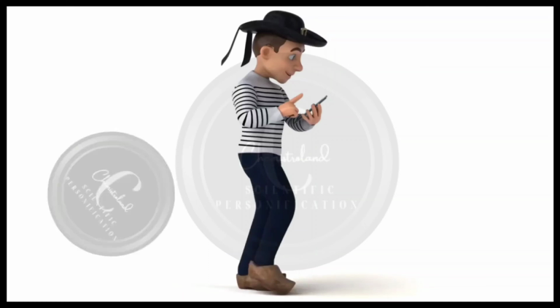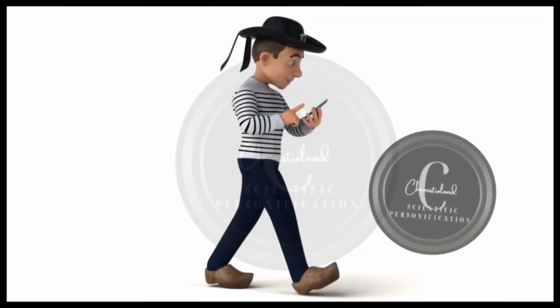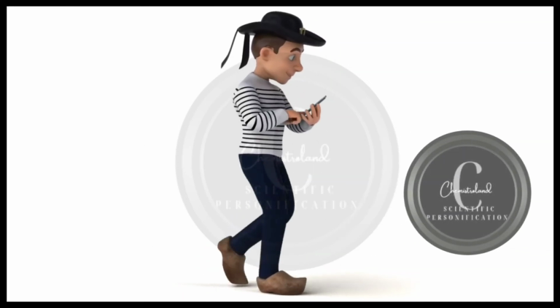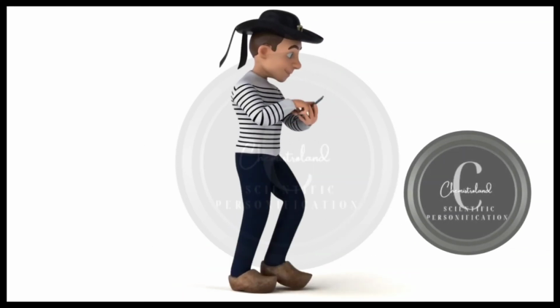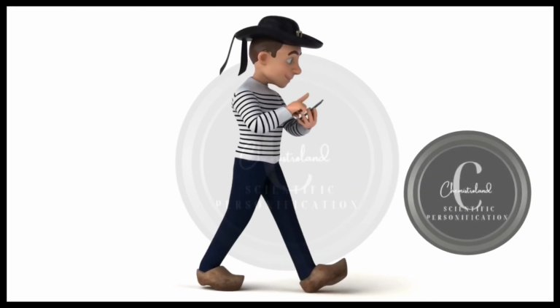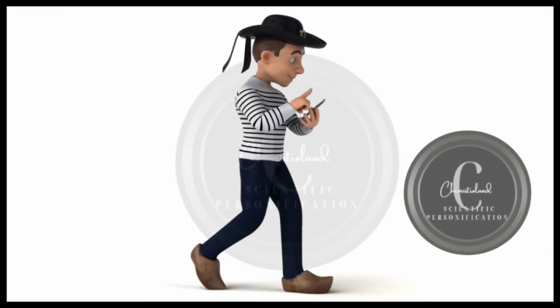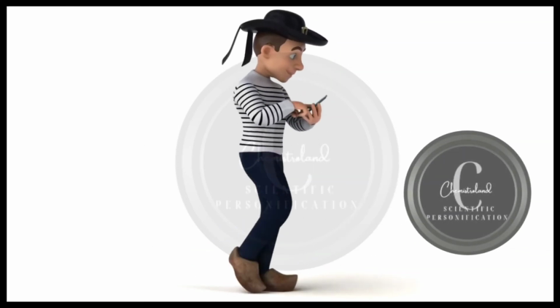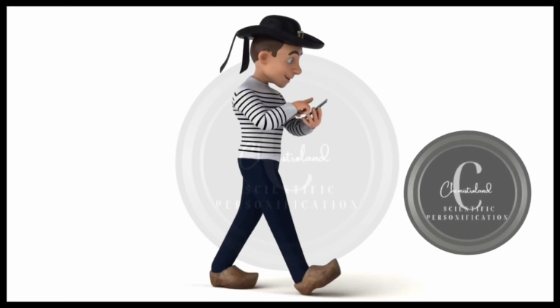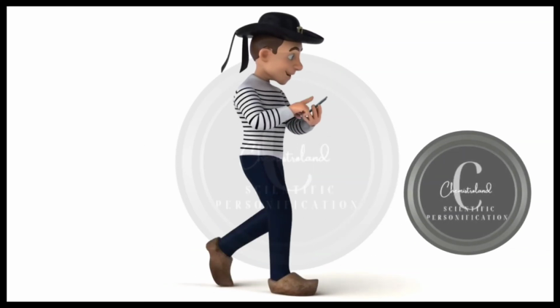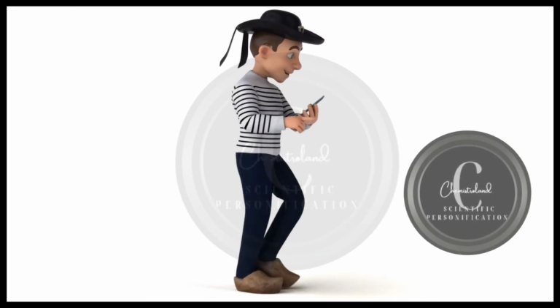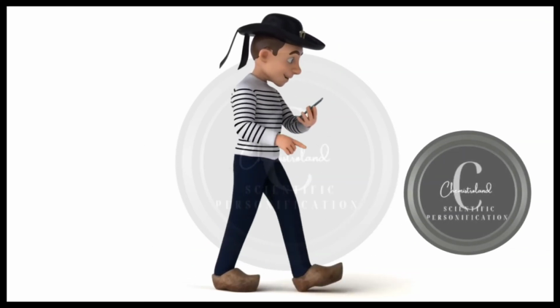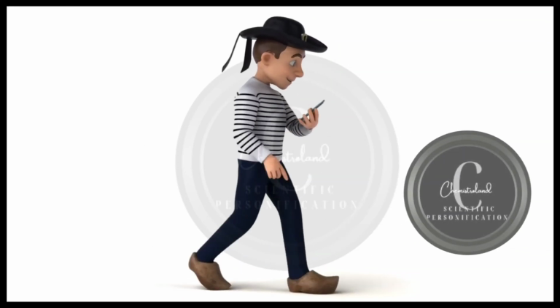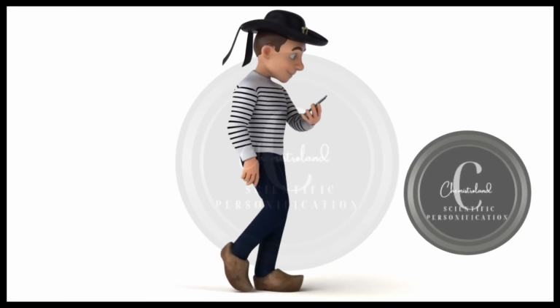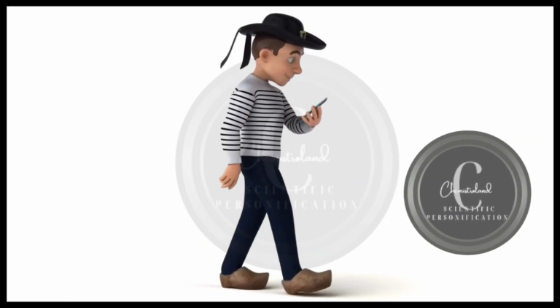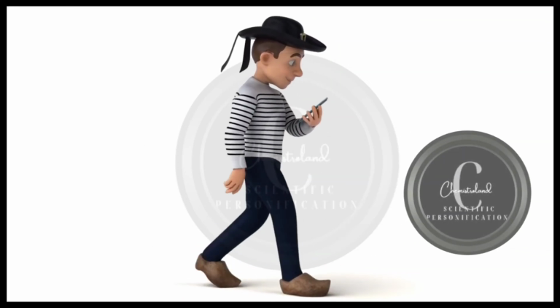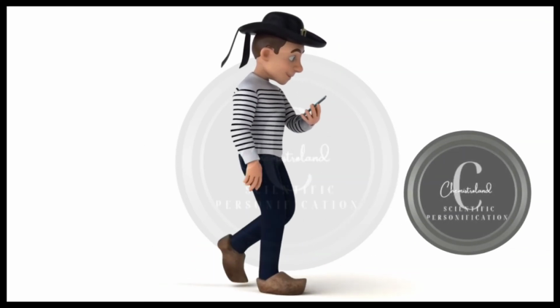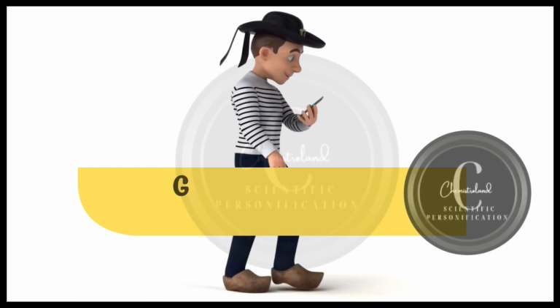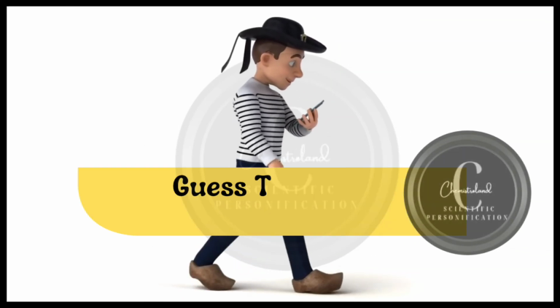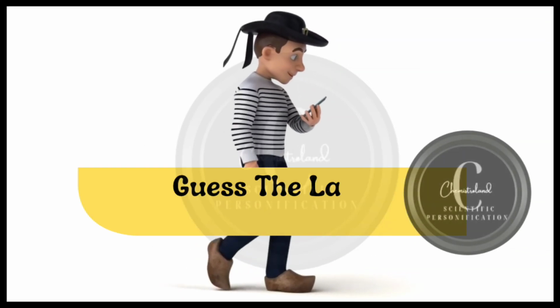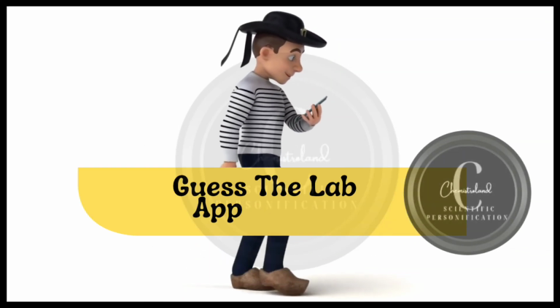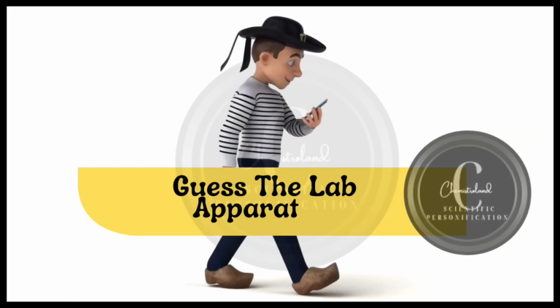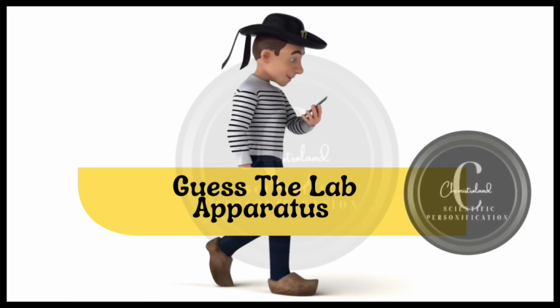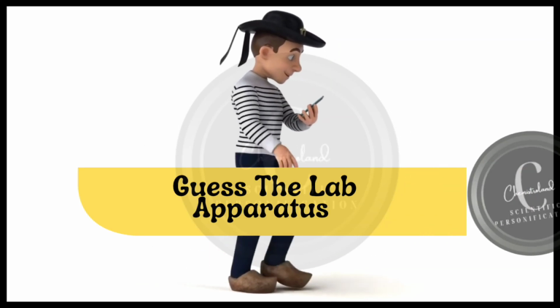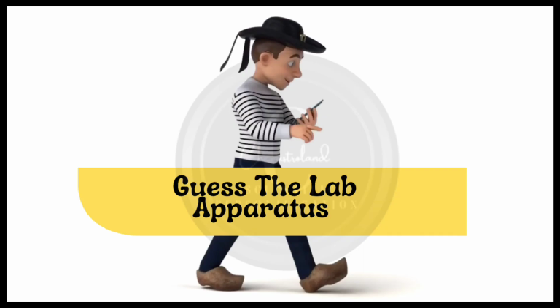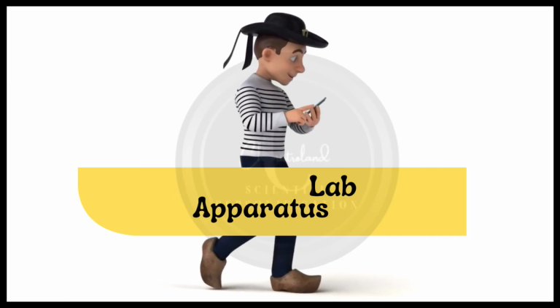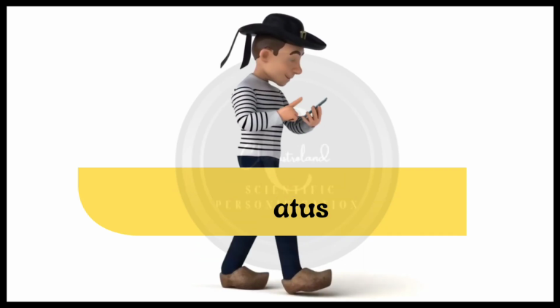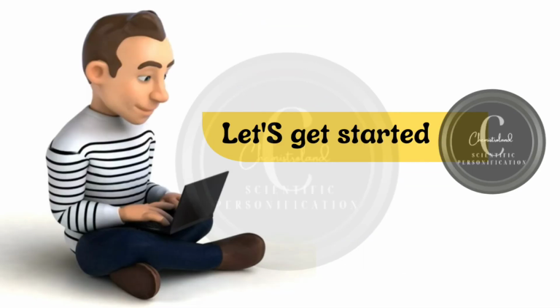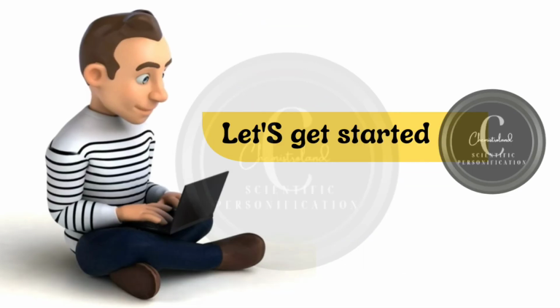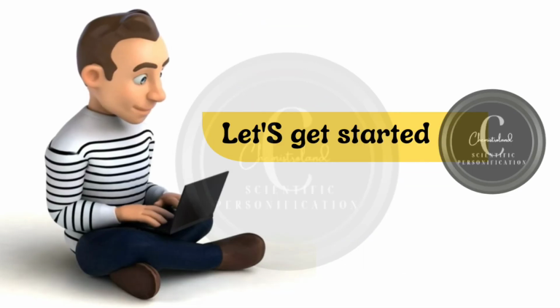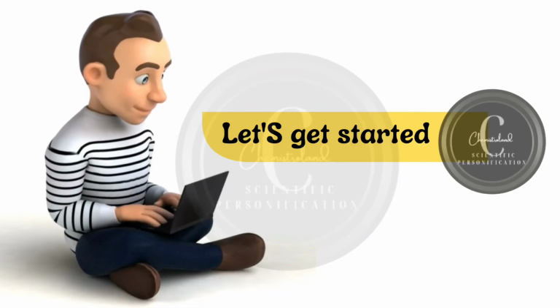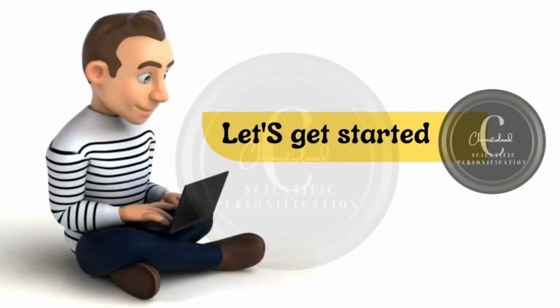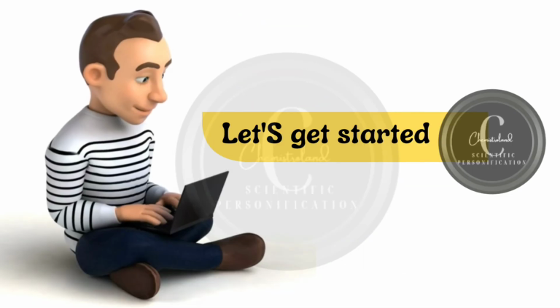Welcome to Chemistraland. Here is another quiz — guess the lab apparatus. Let's get started.